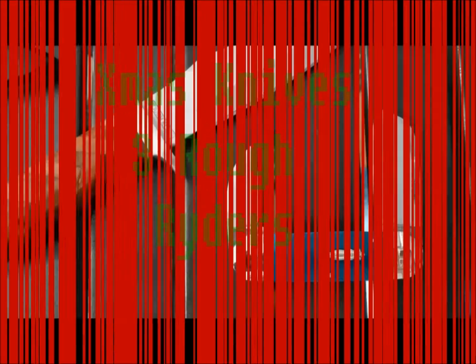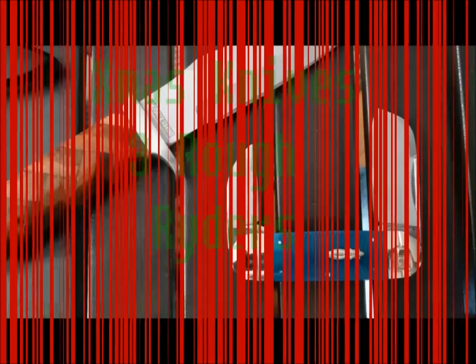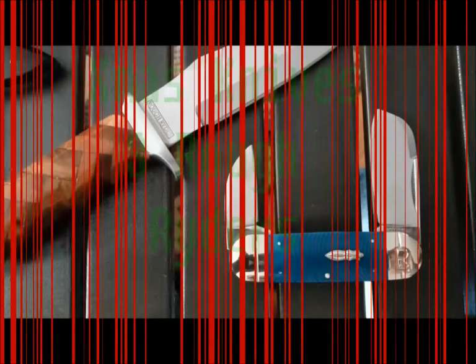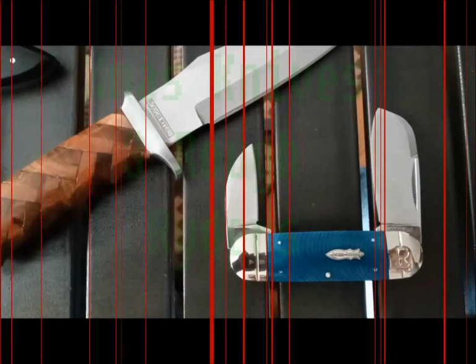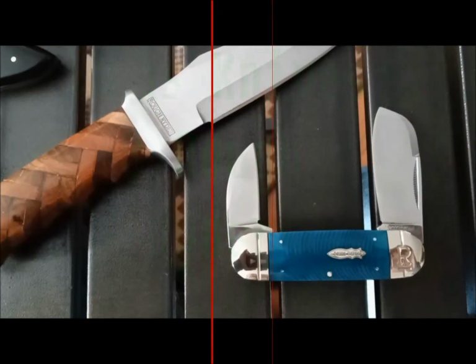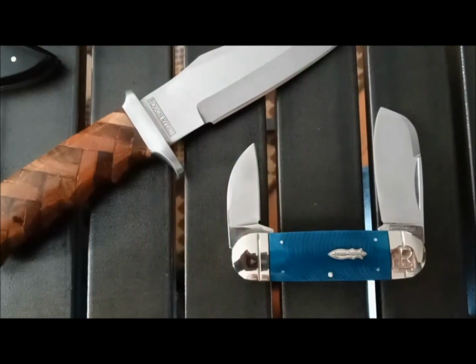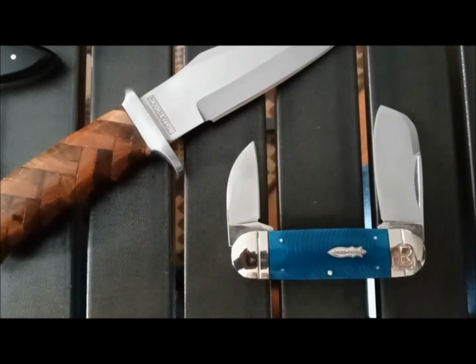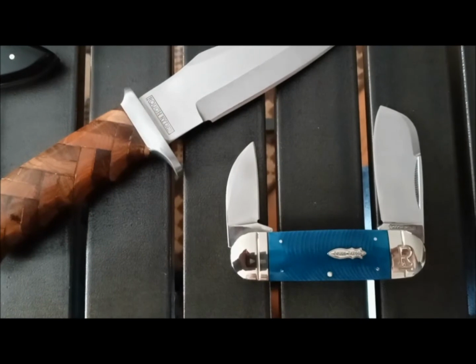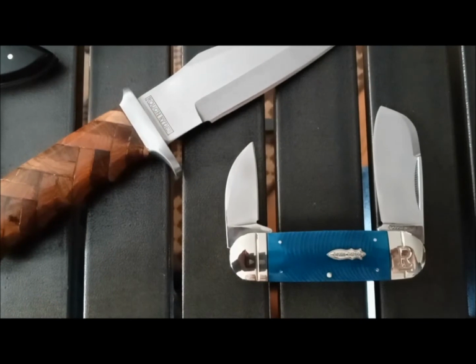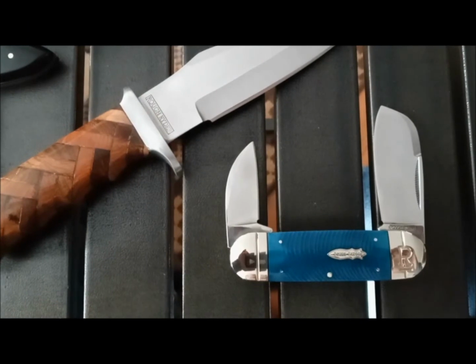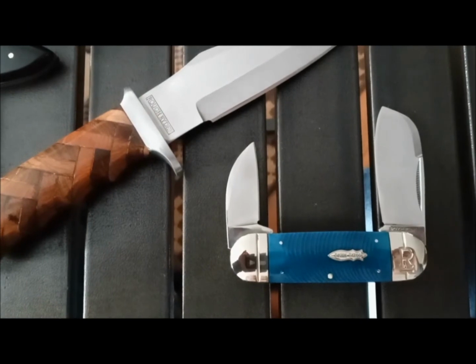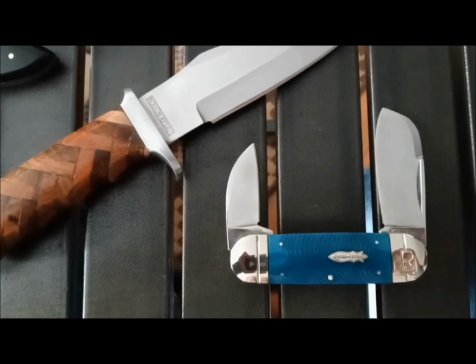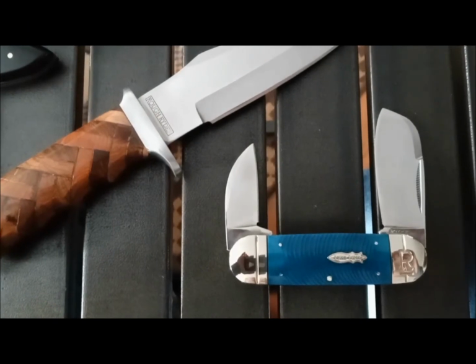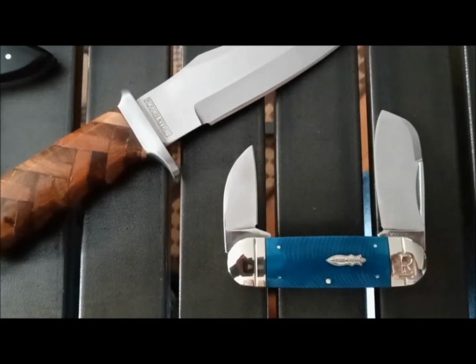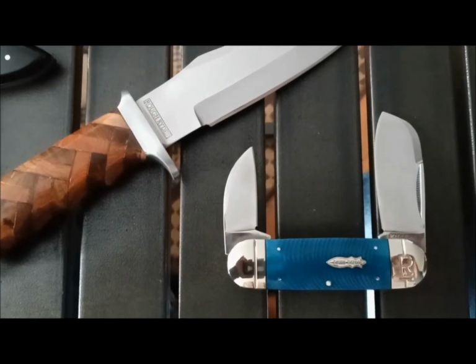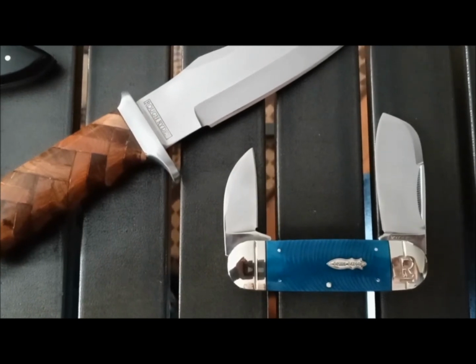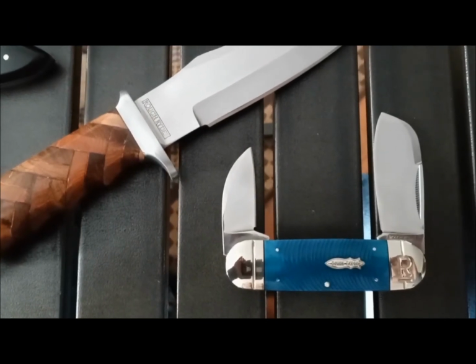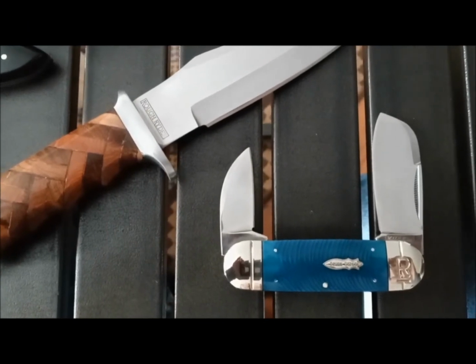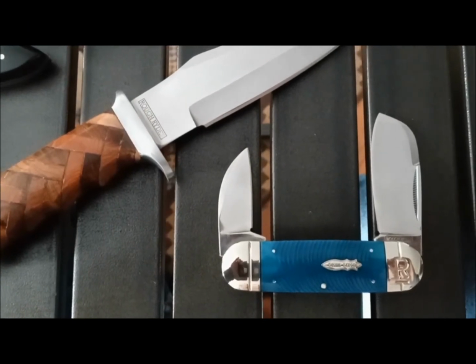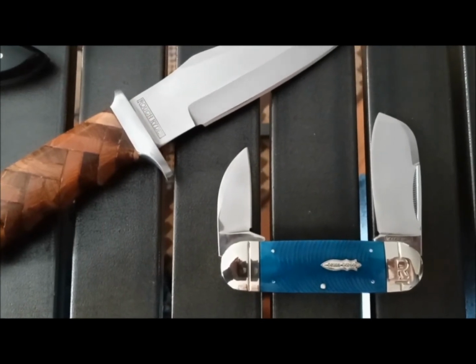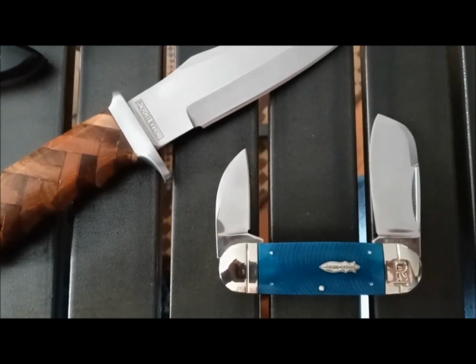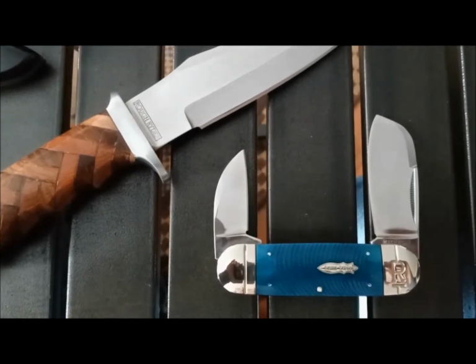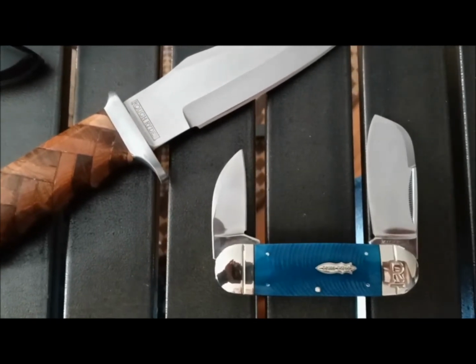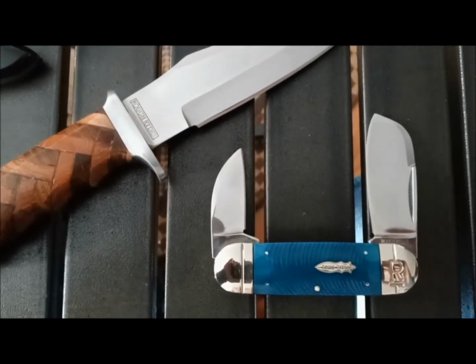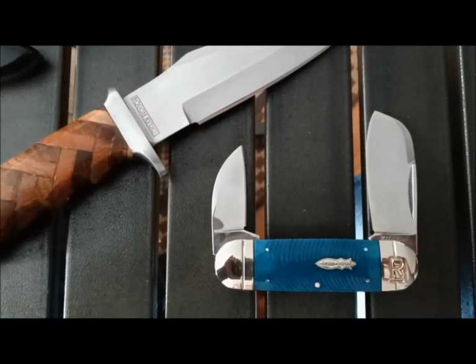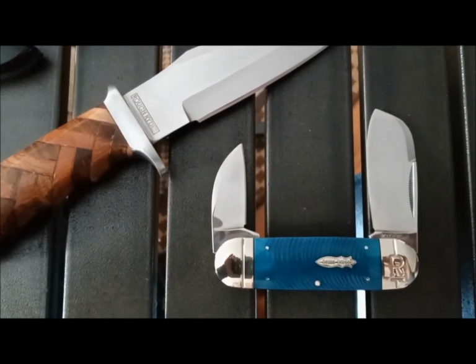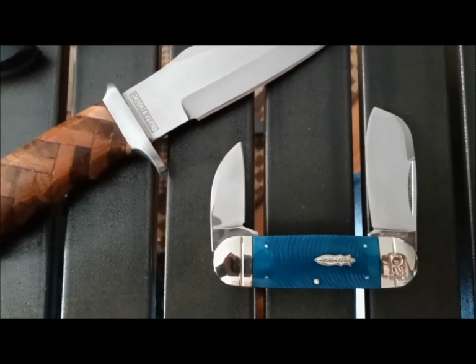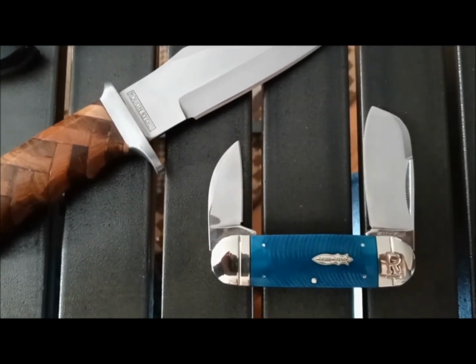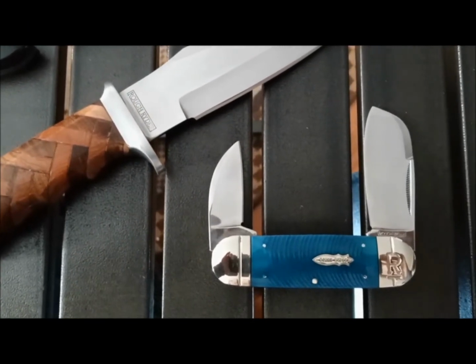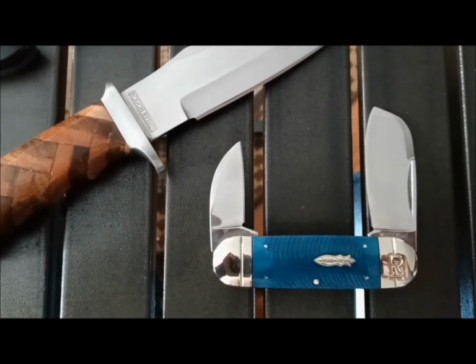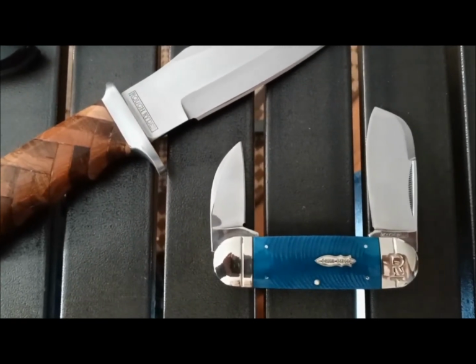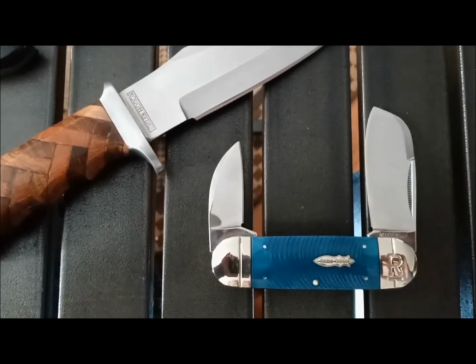Hi guys, a real quick video here. I haven't done one in a while and I've got some new knives so I thought I would do a video on them.